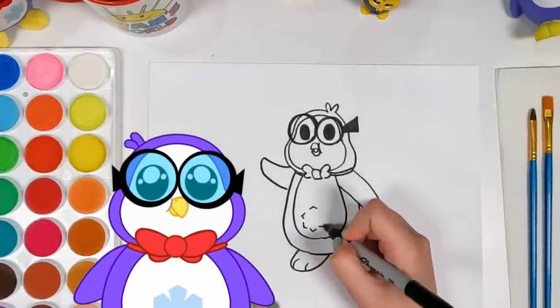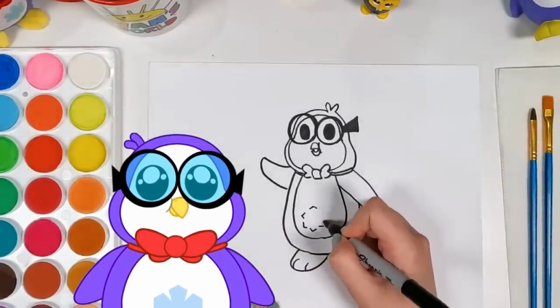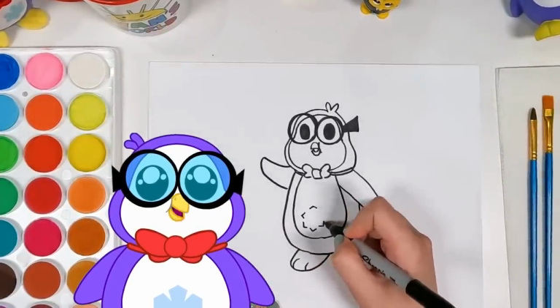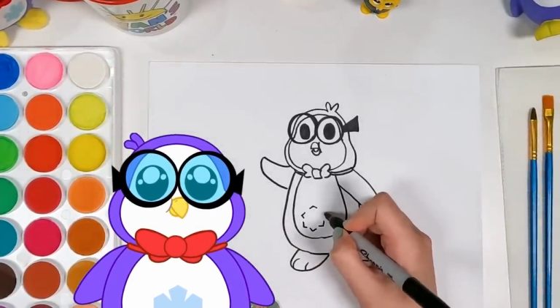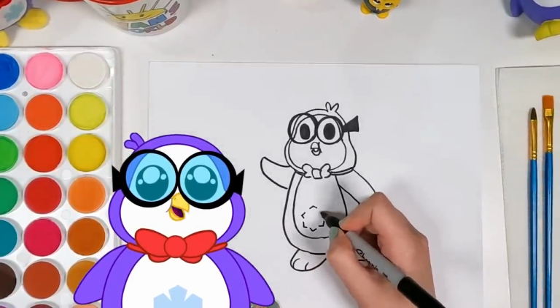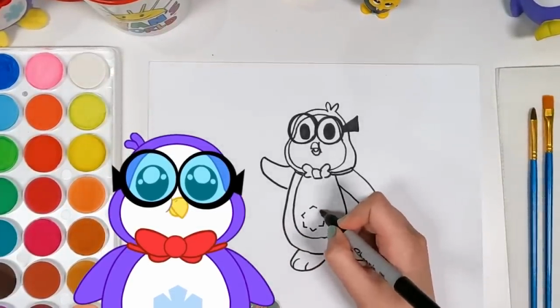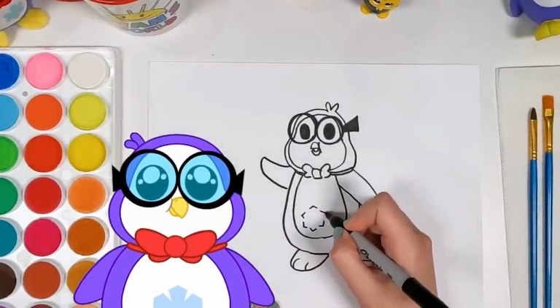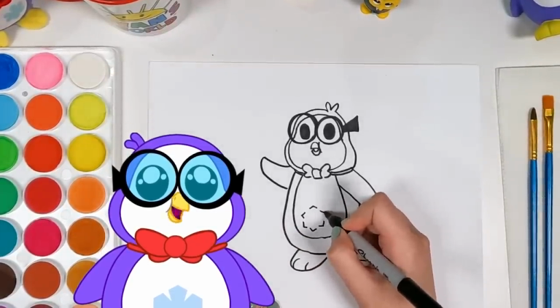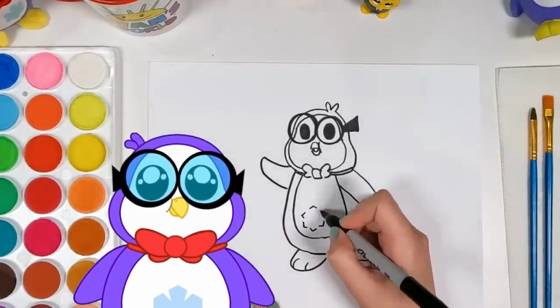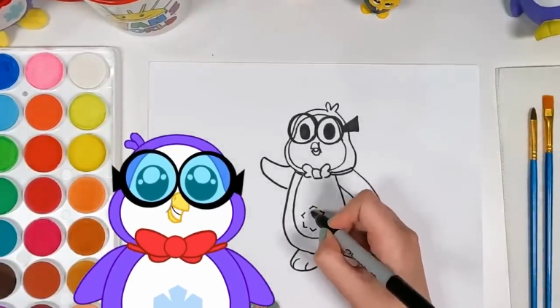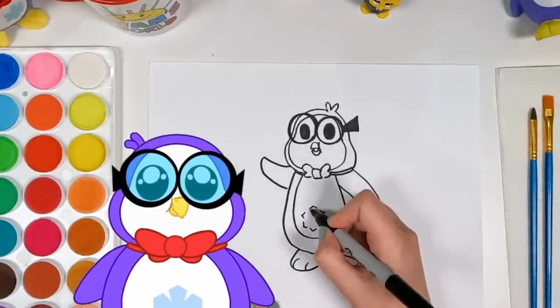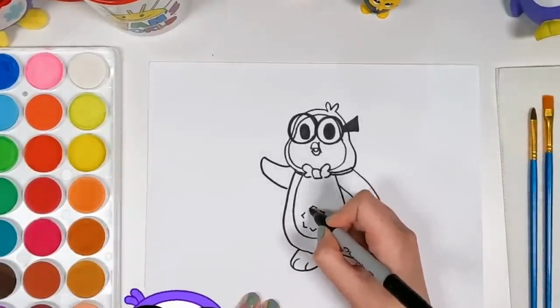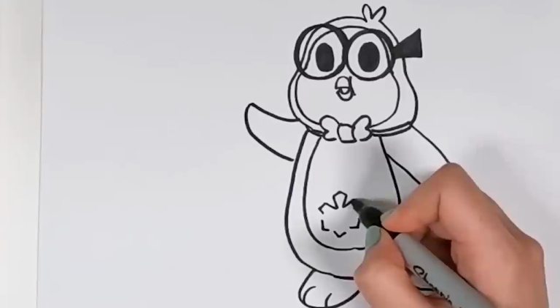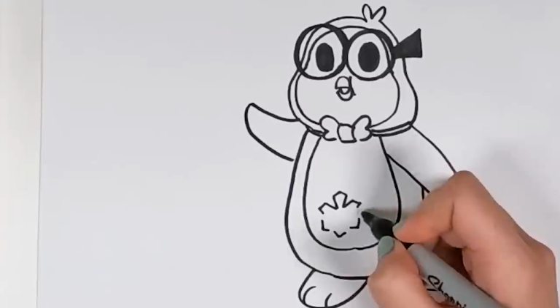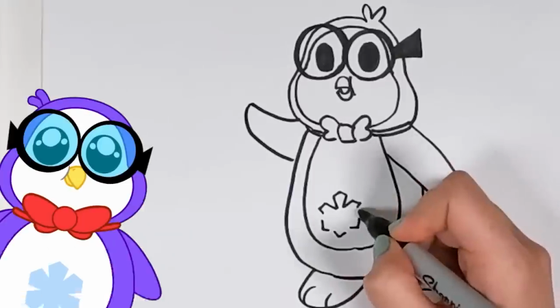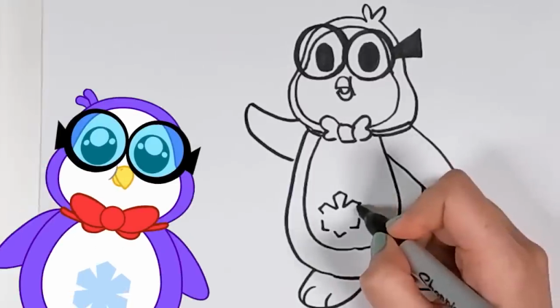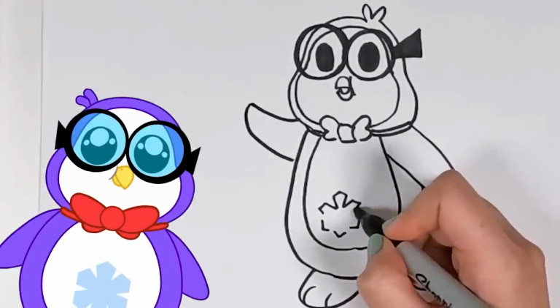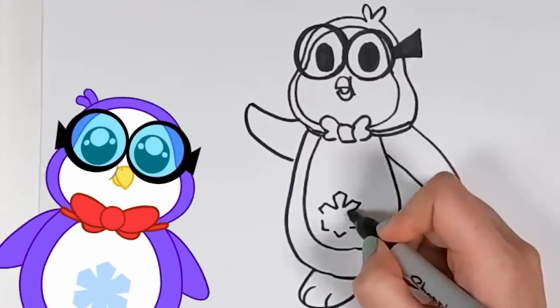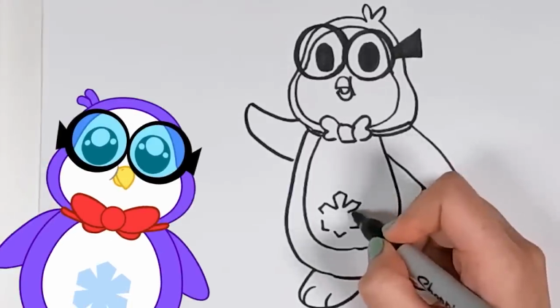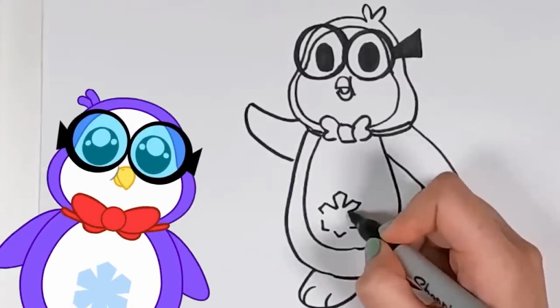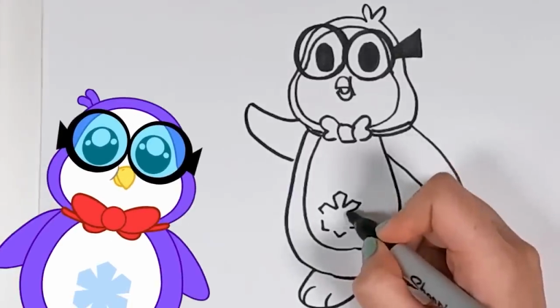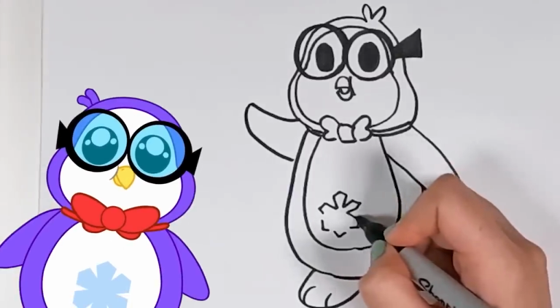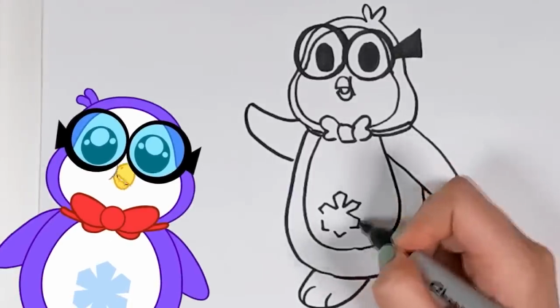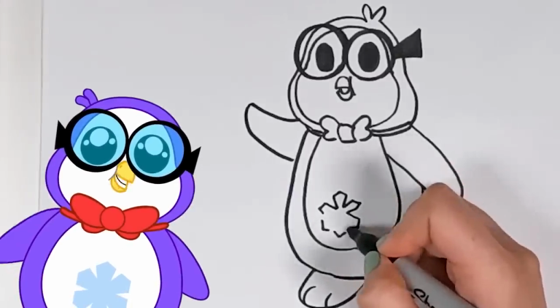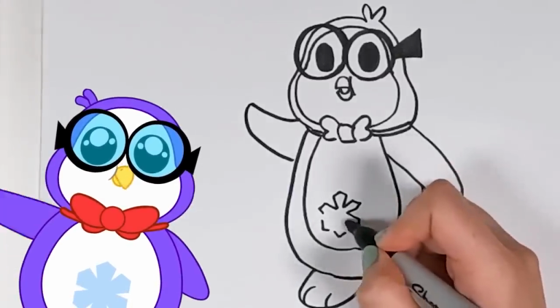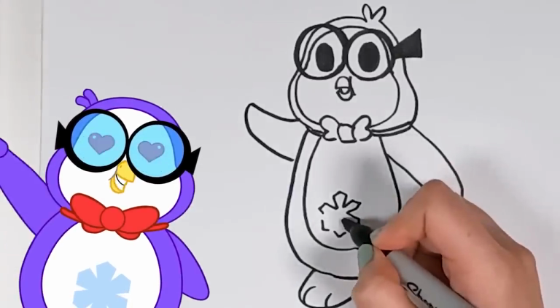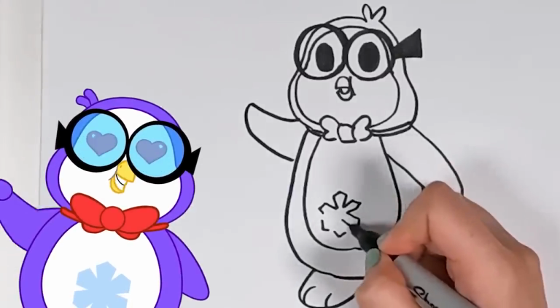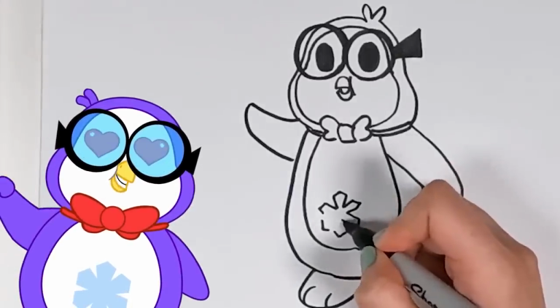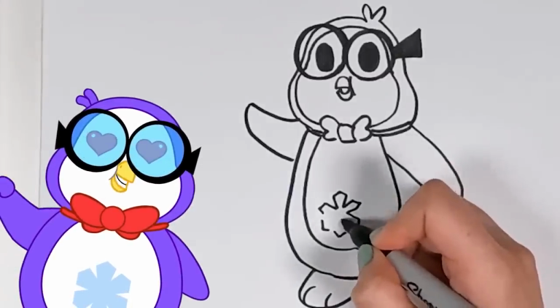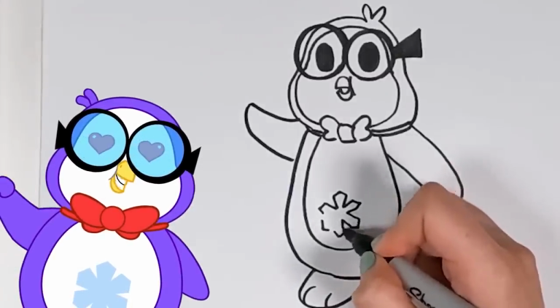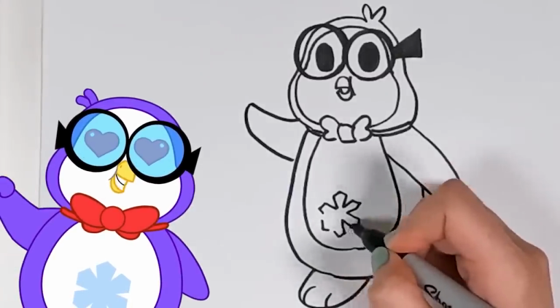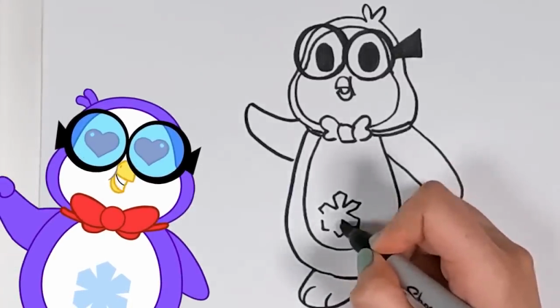Oh gosh, how embarrassing. Can't forget my signature snowflake!